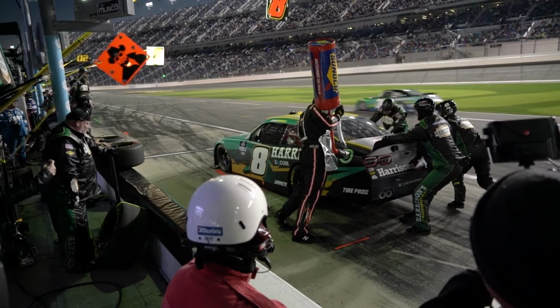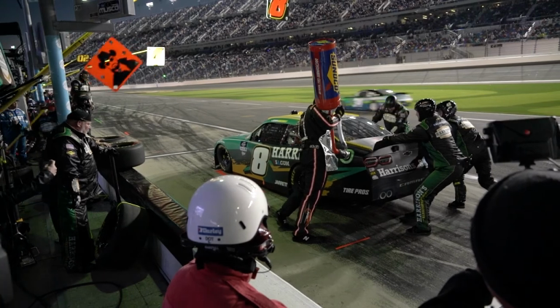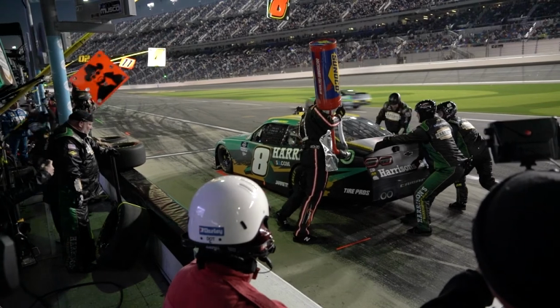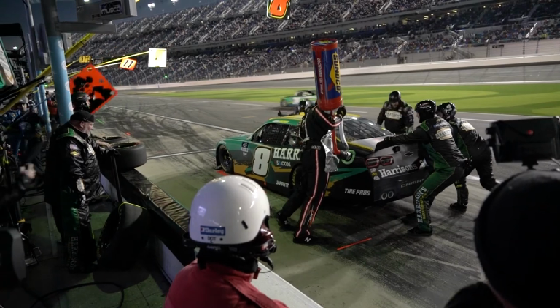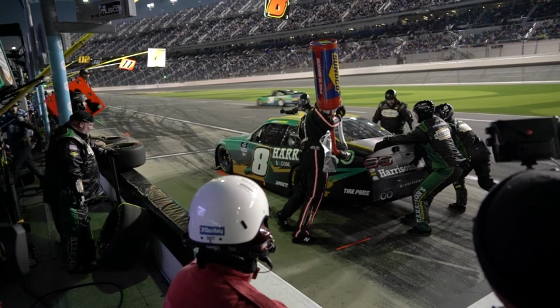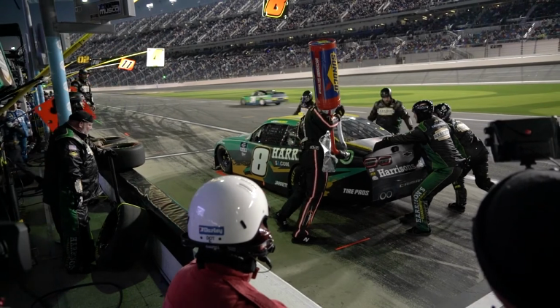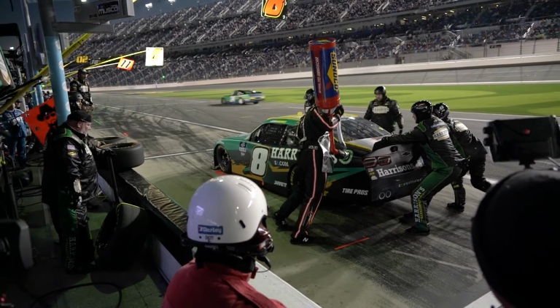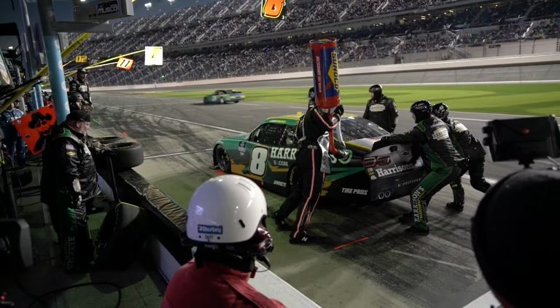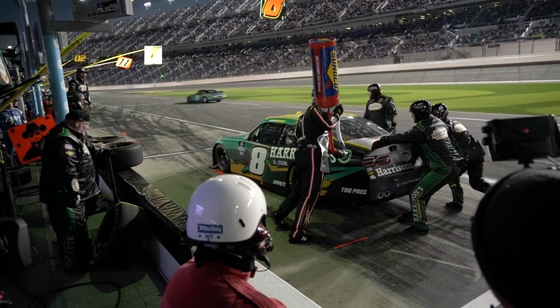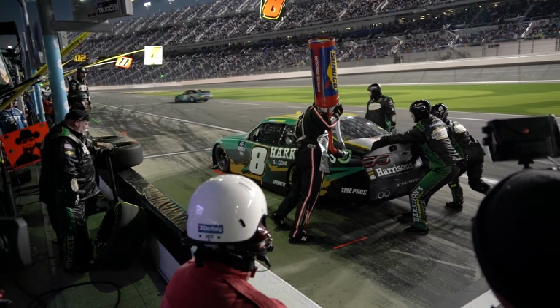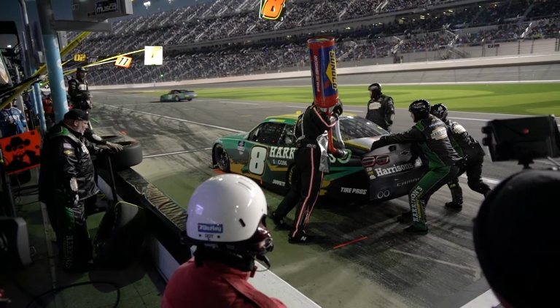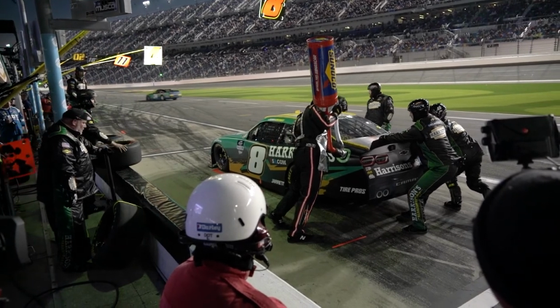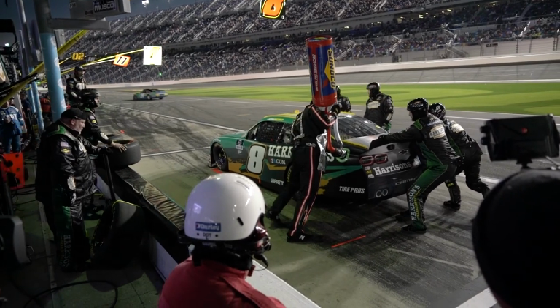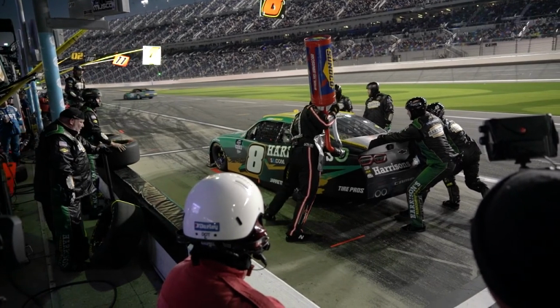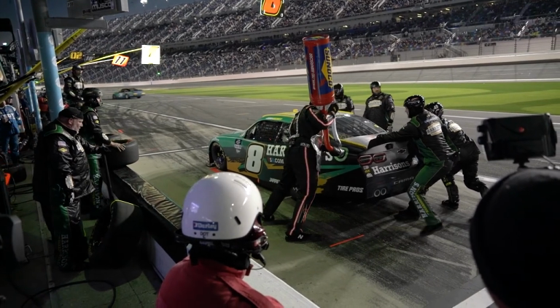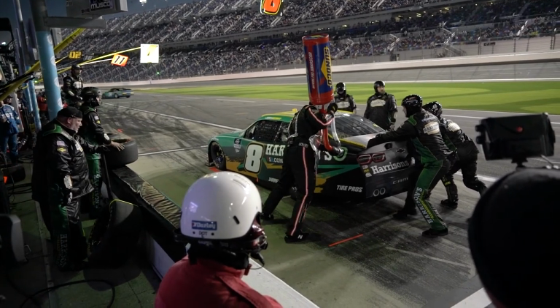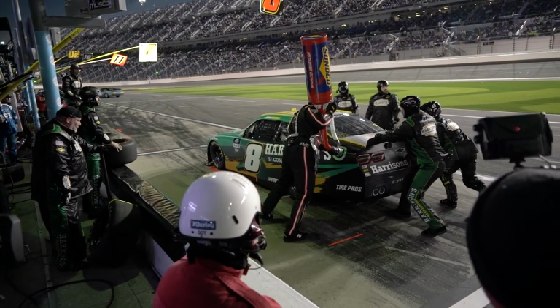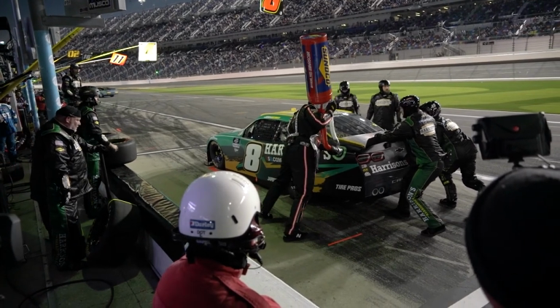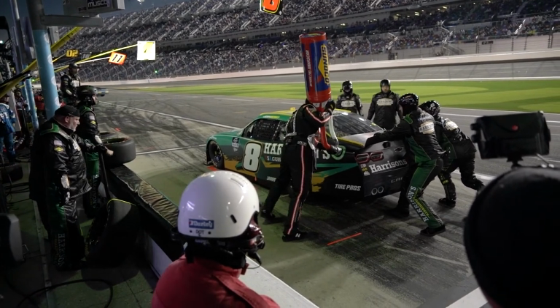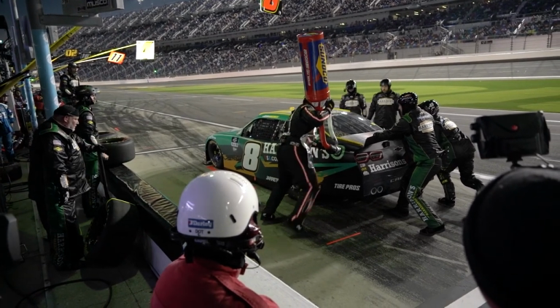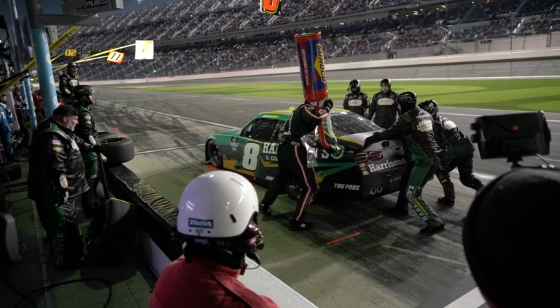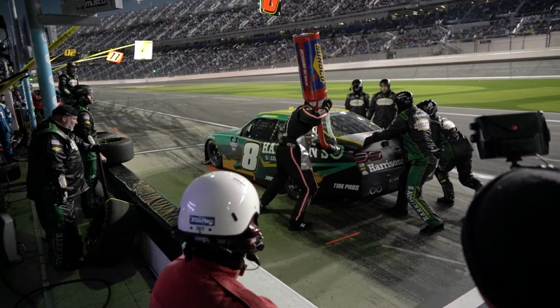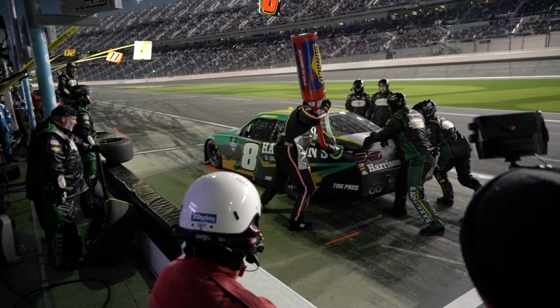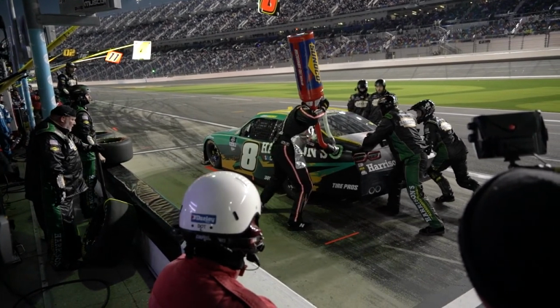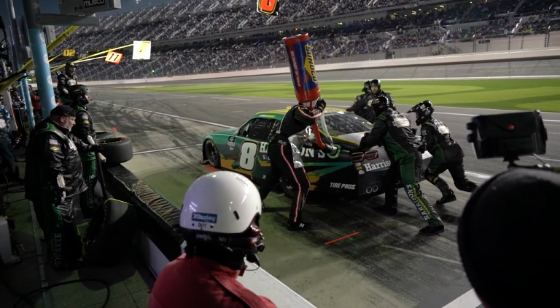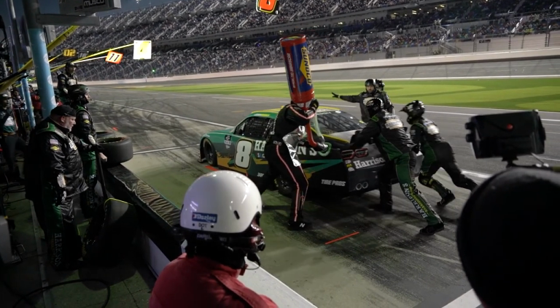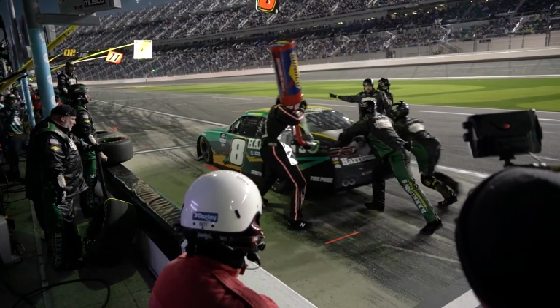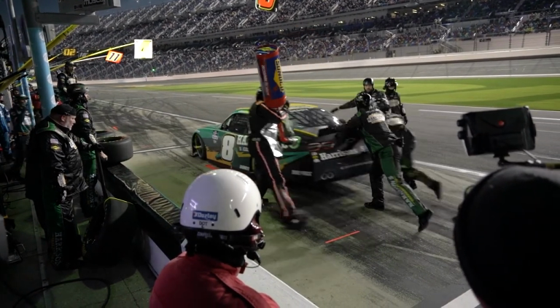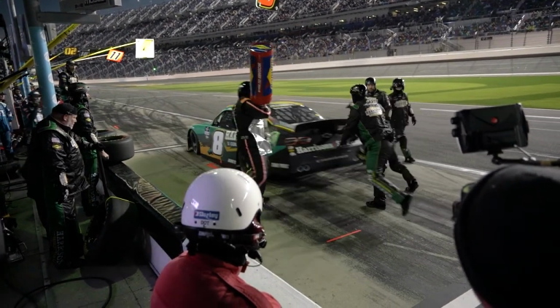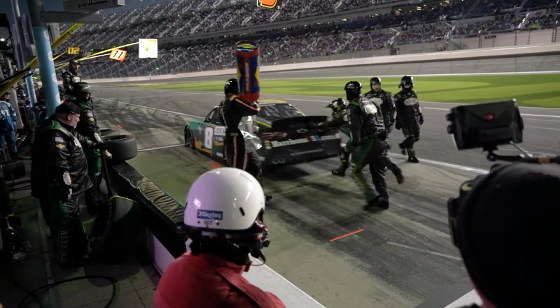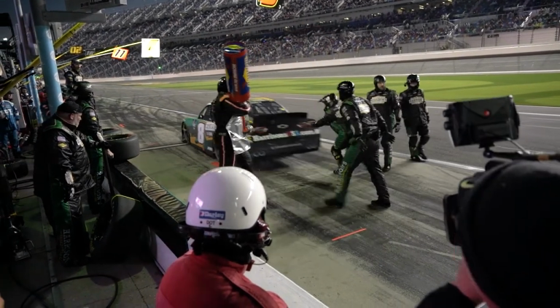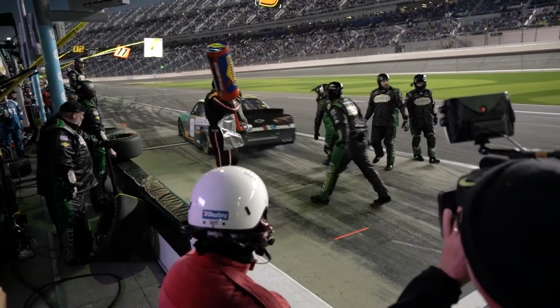Every tenth of a second matters. To get any competitive edge we can, we're always looking for that.